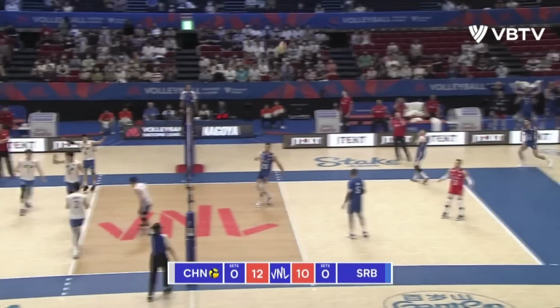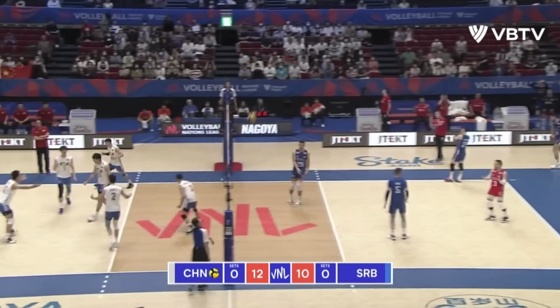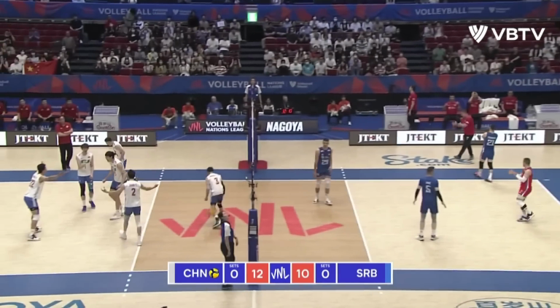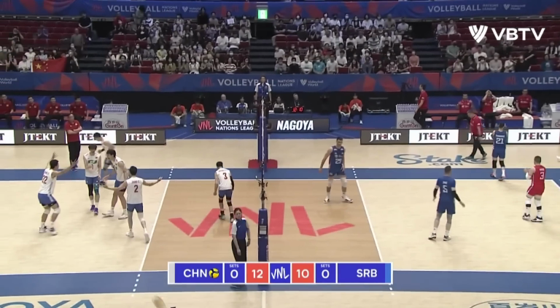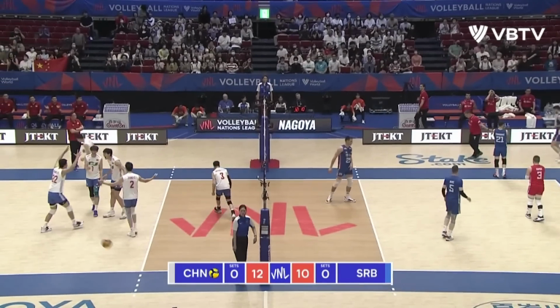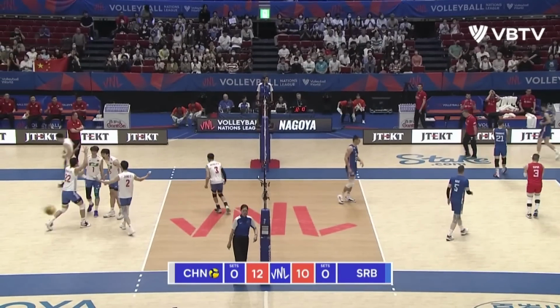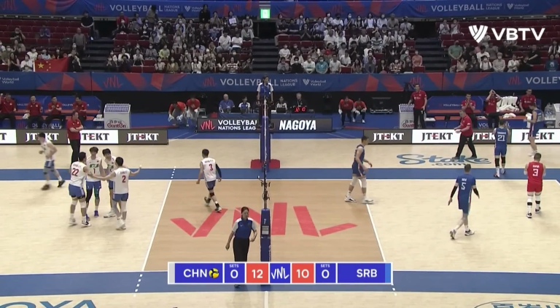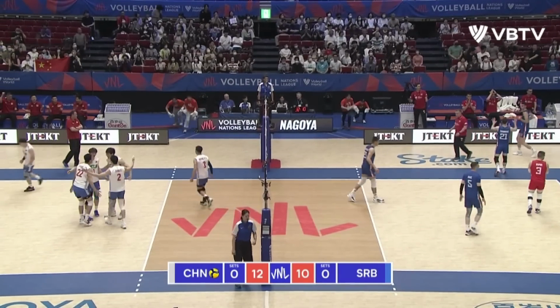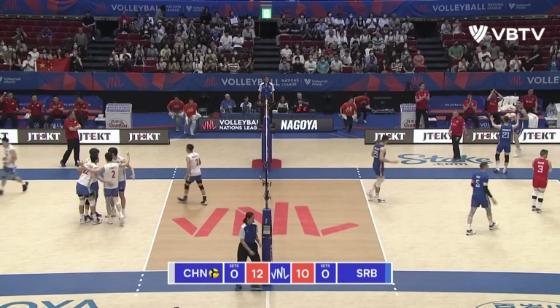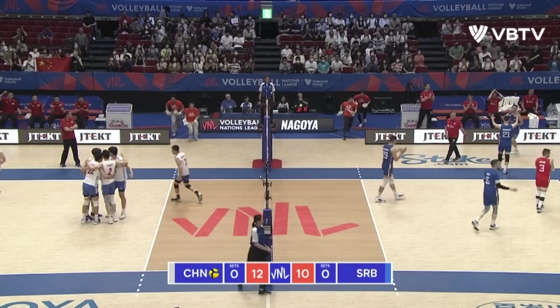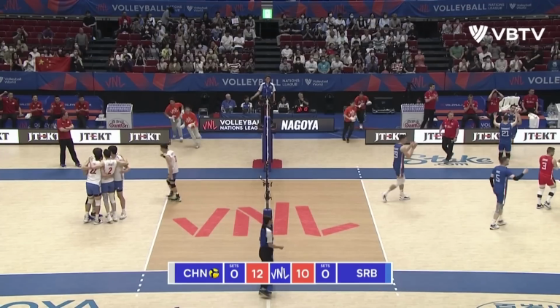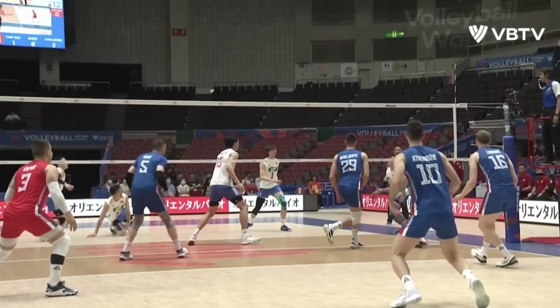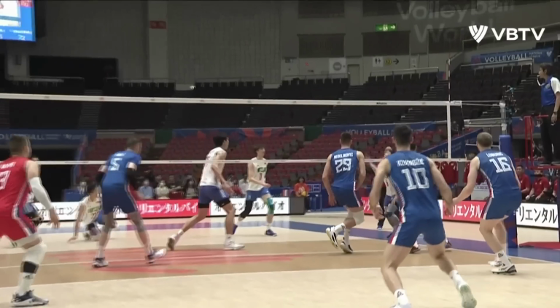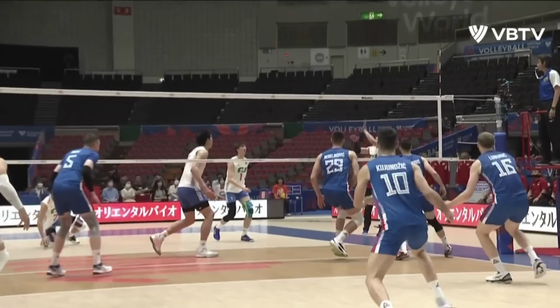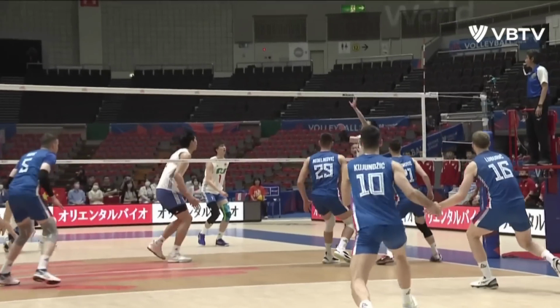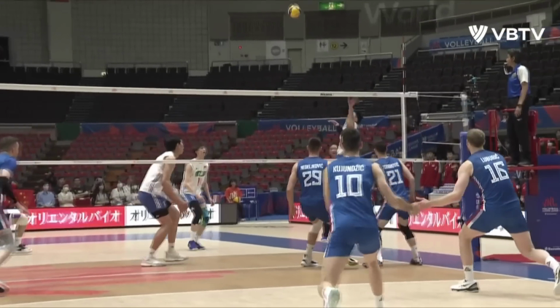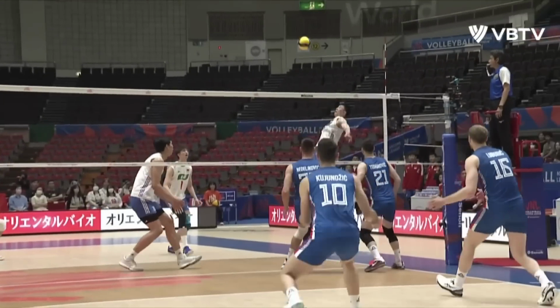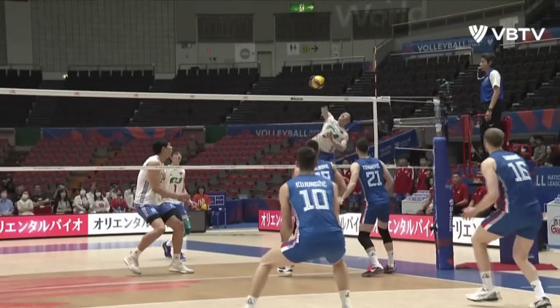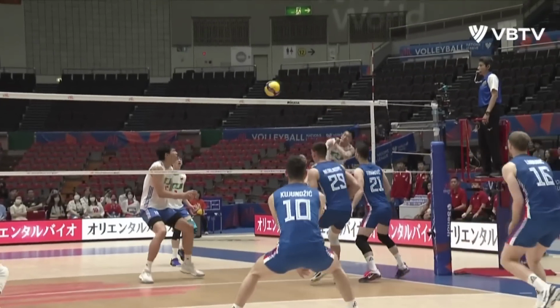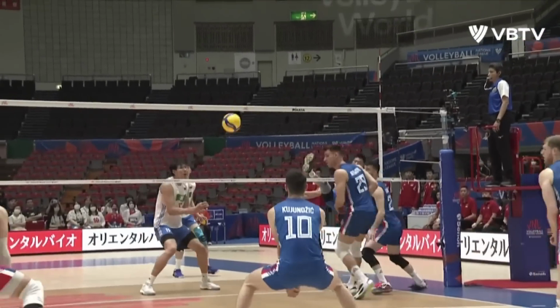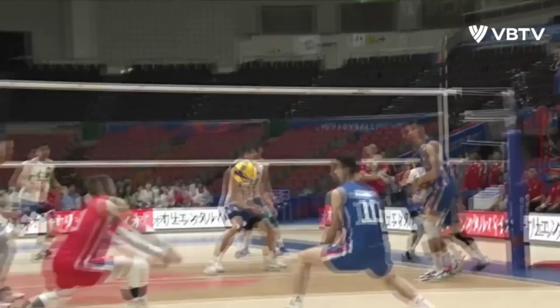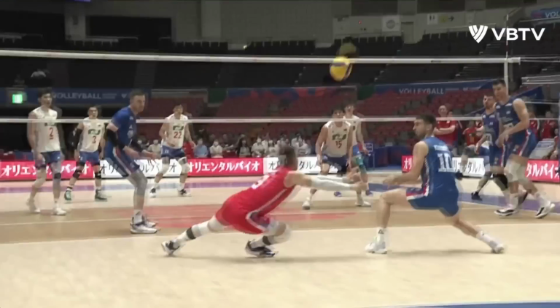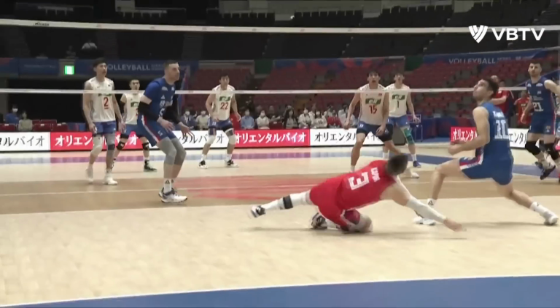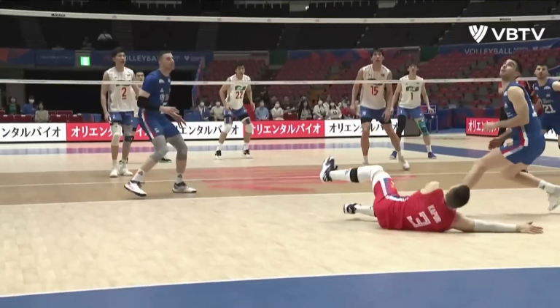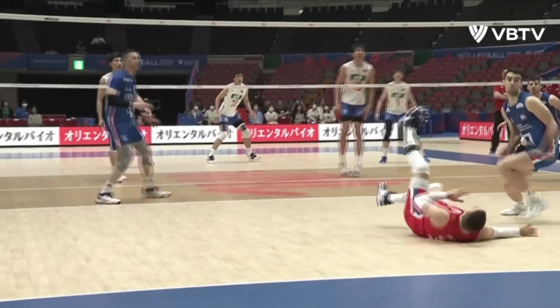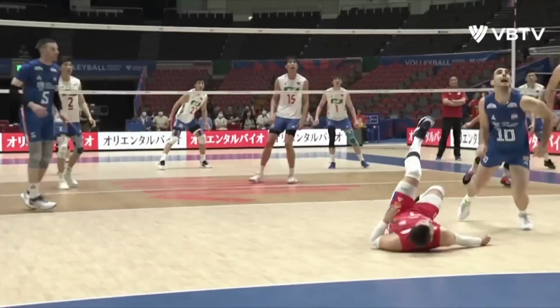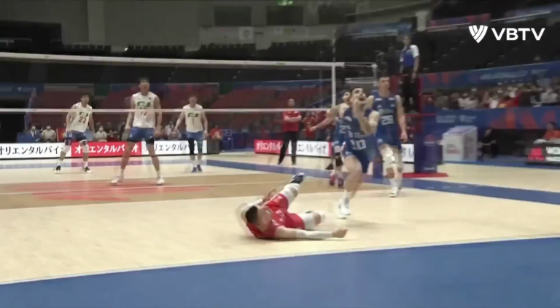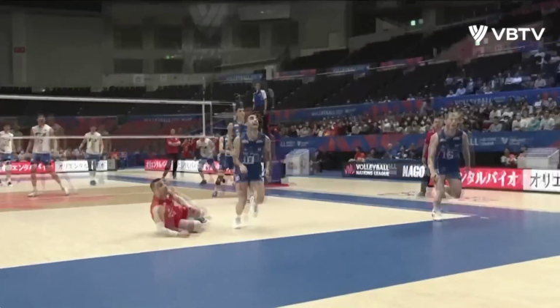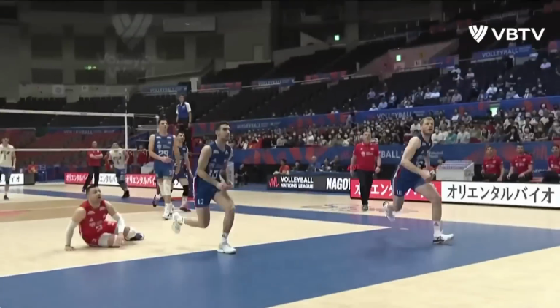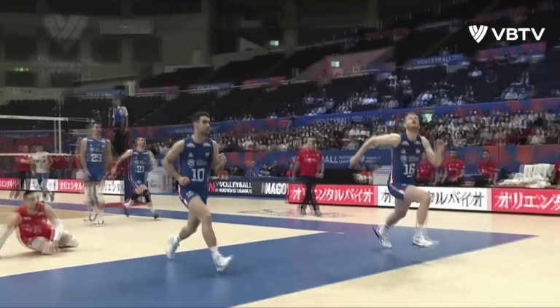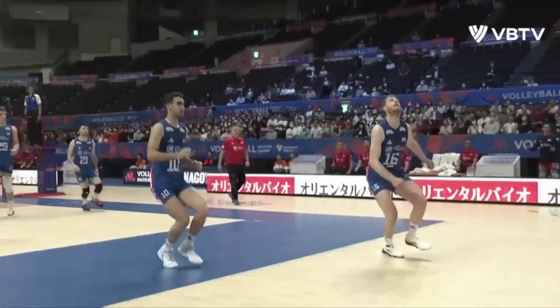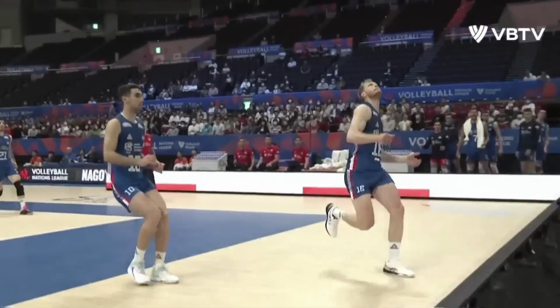Will he make it, will he make it? Oh no, it's not. What a shame. Brilliant rally, both teams going all out to keep that ball in play.